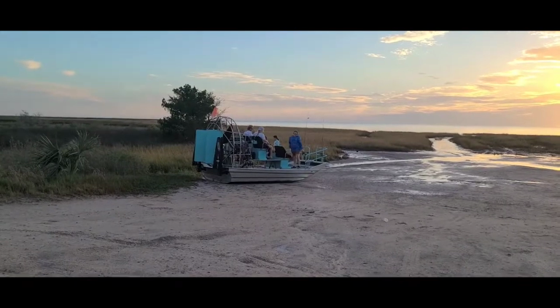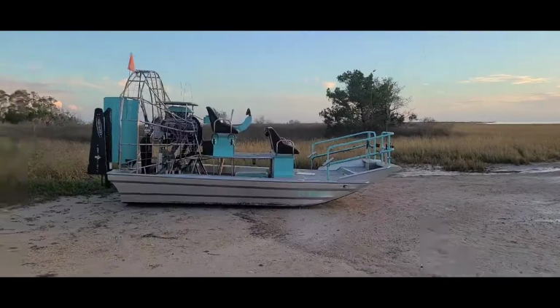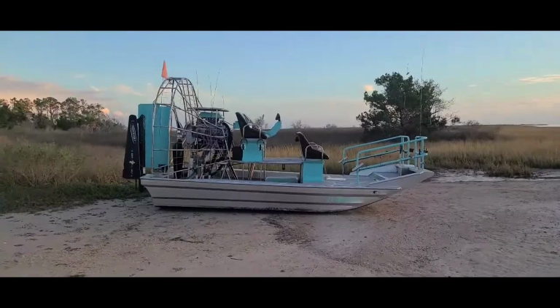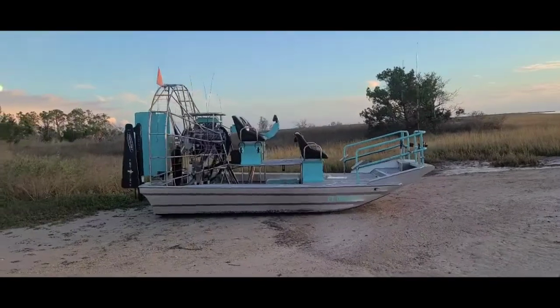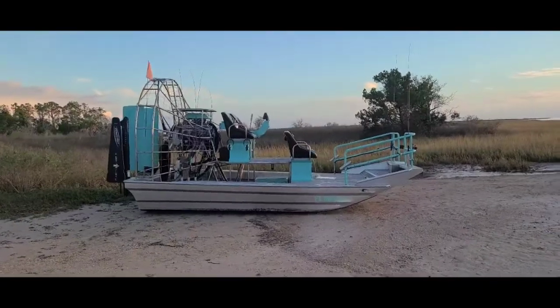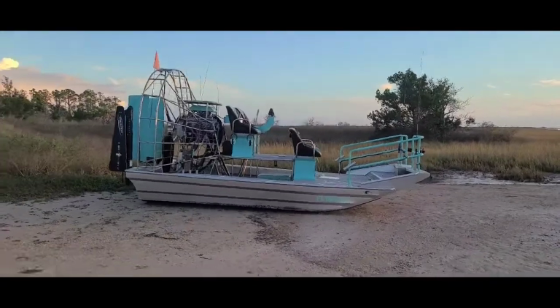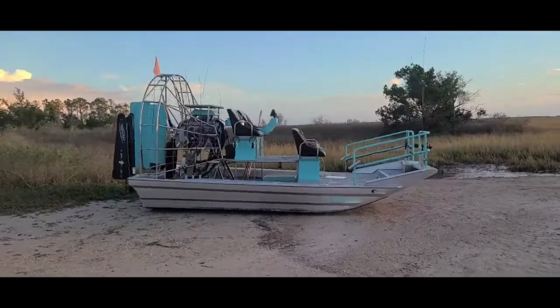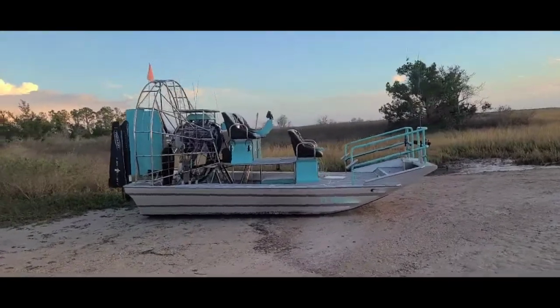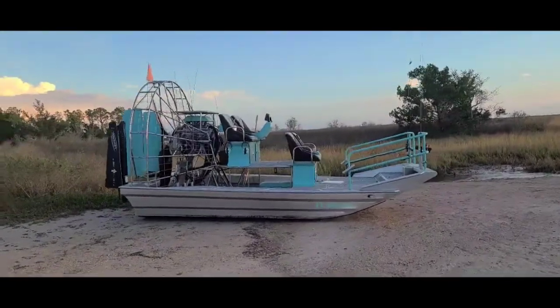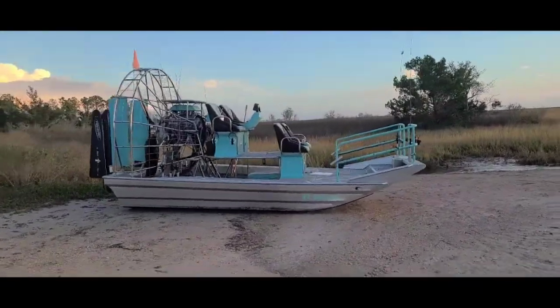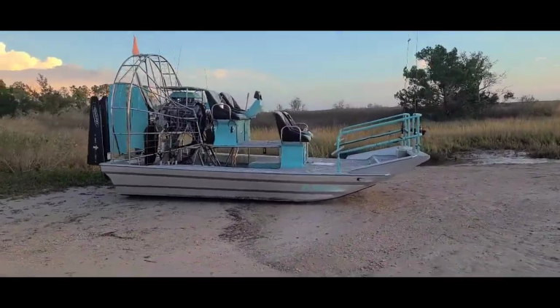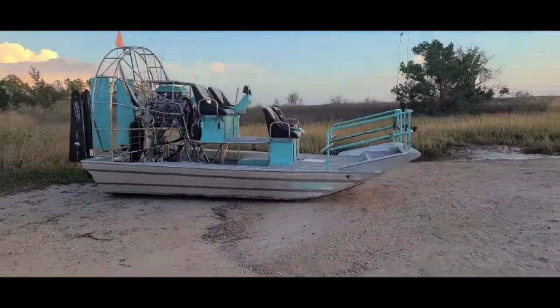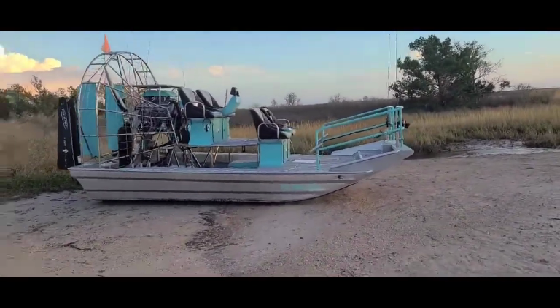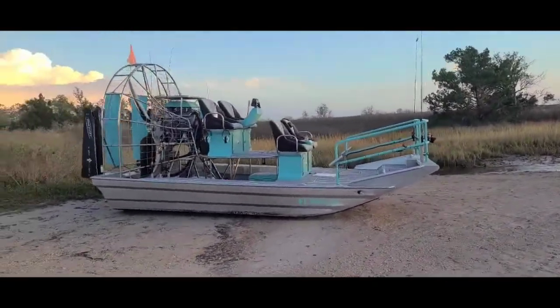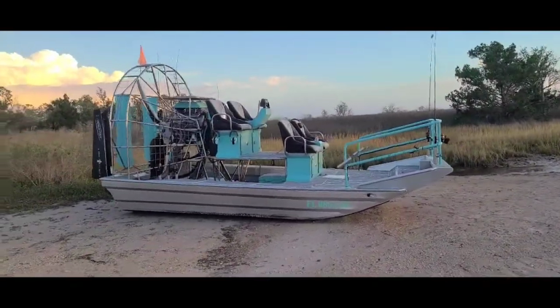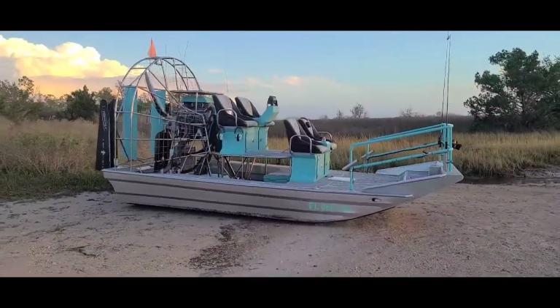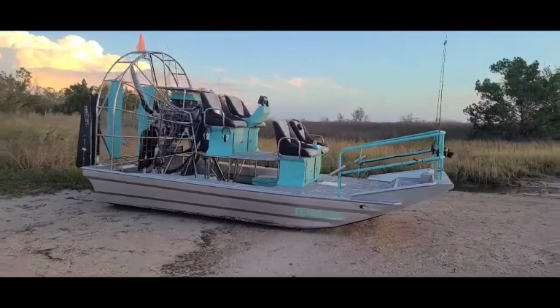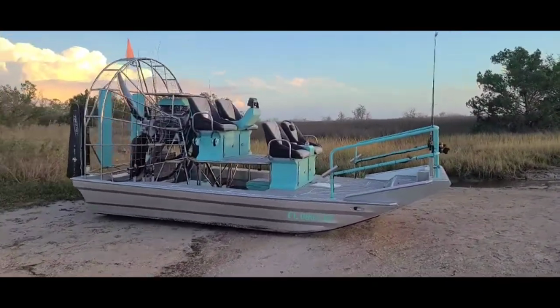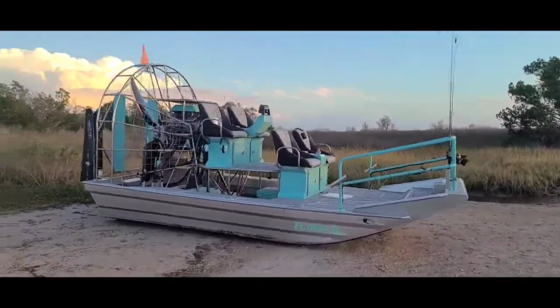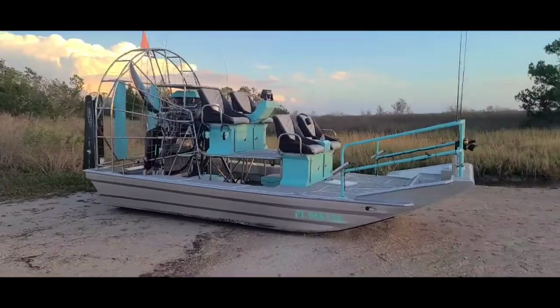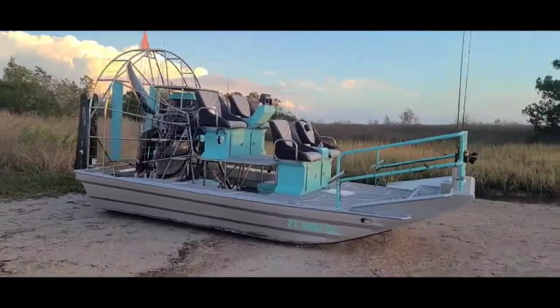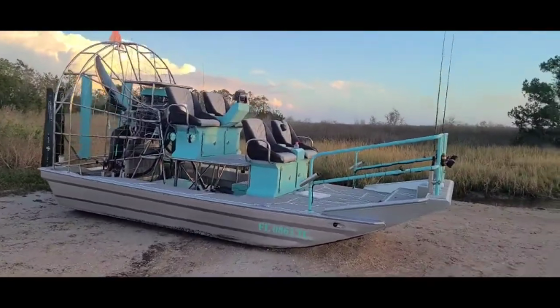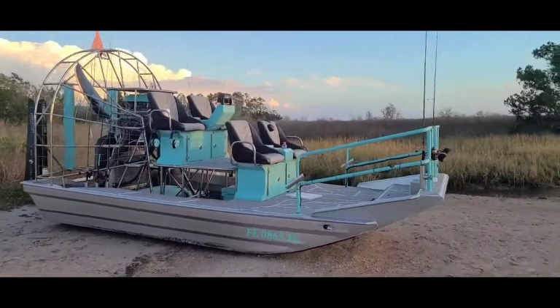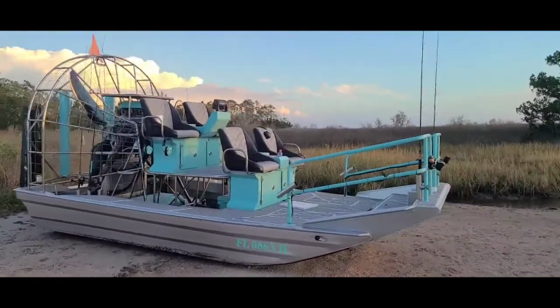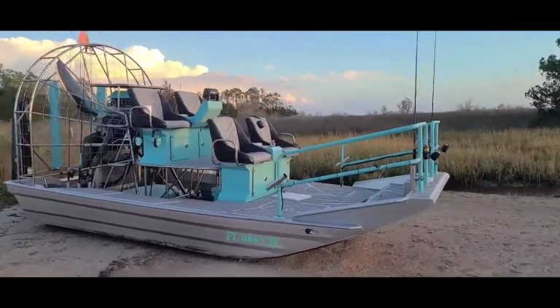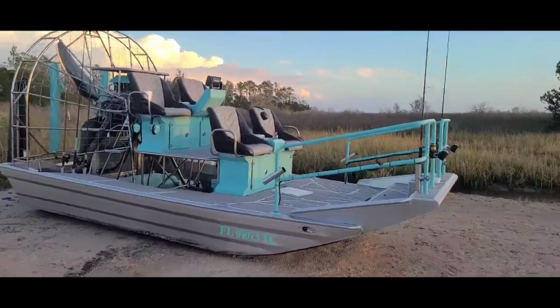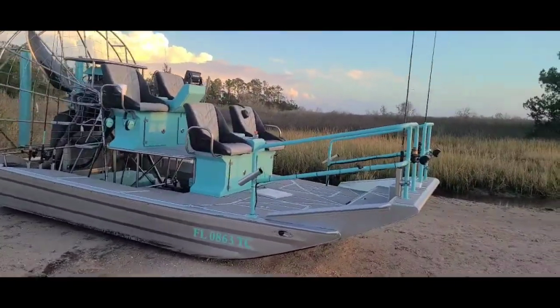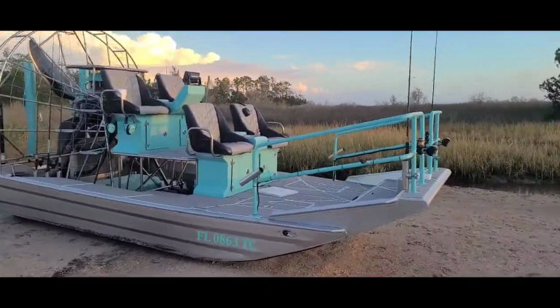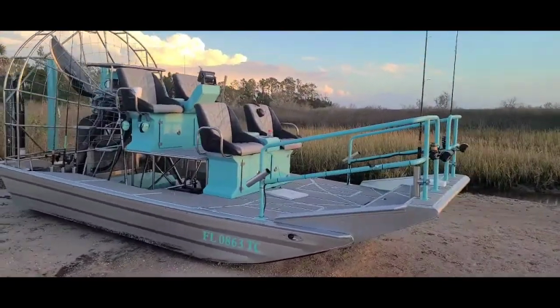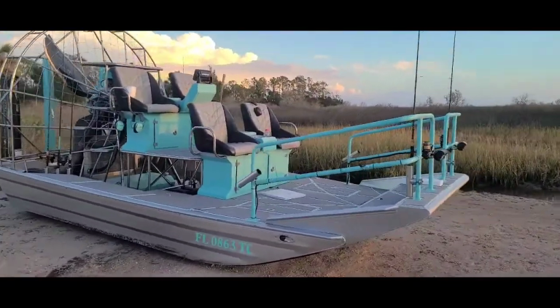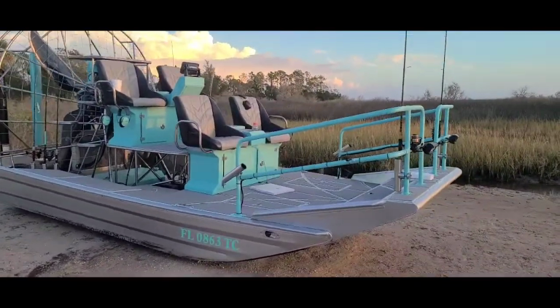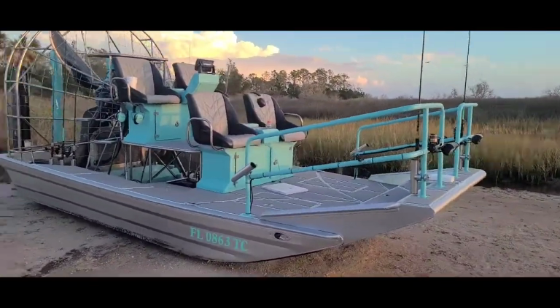All right, check it out, that was the boat. This is some of the airboats around here, check these things out, look at this thing.